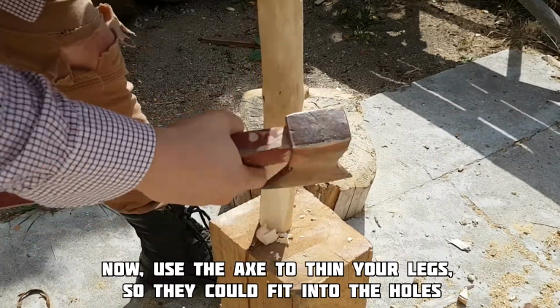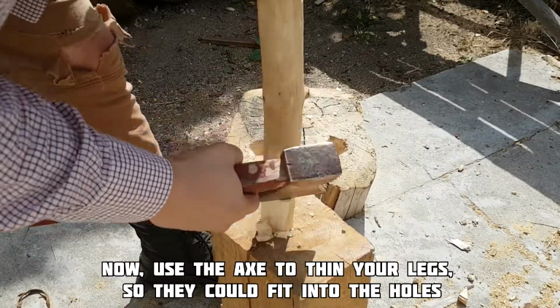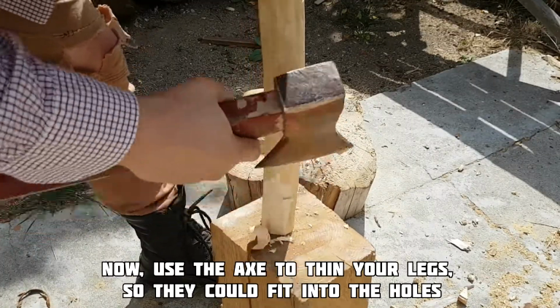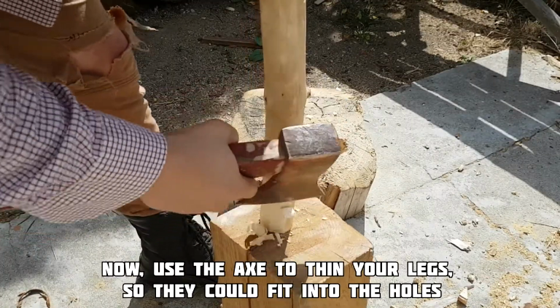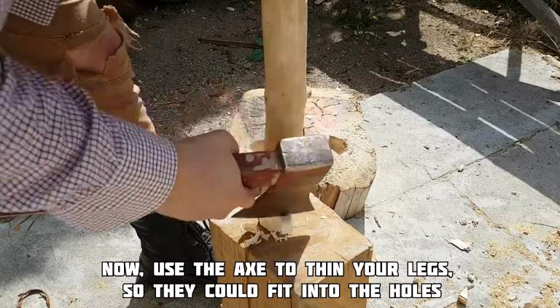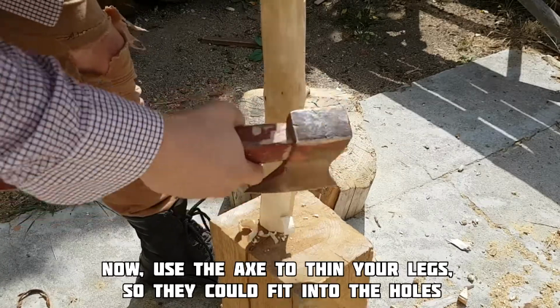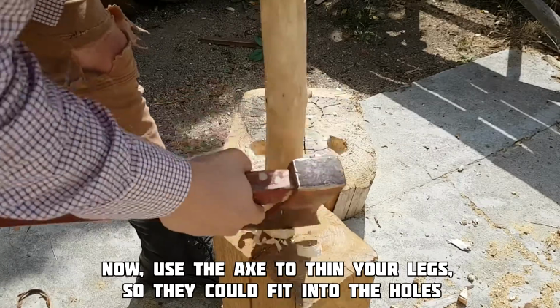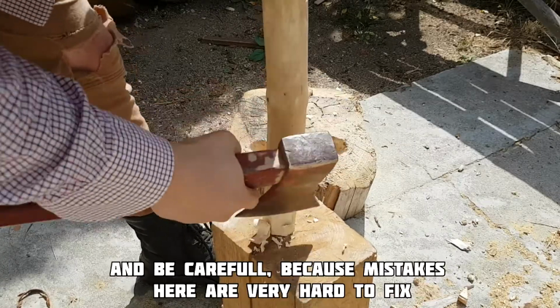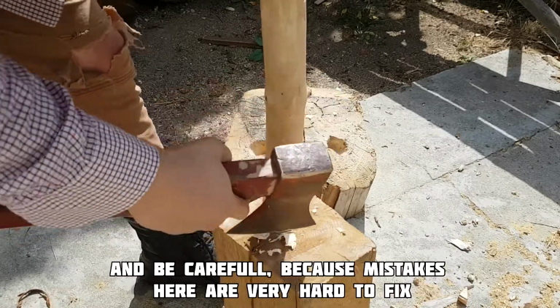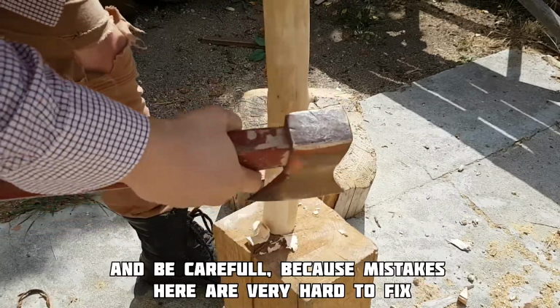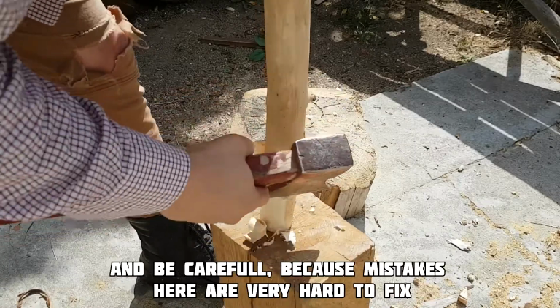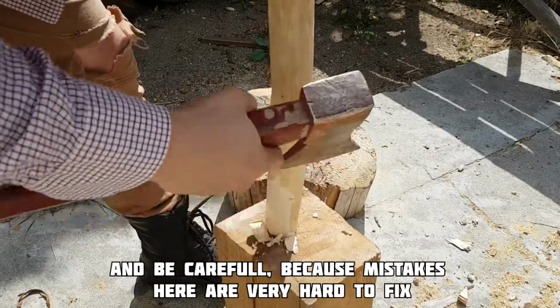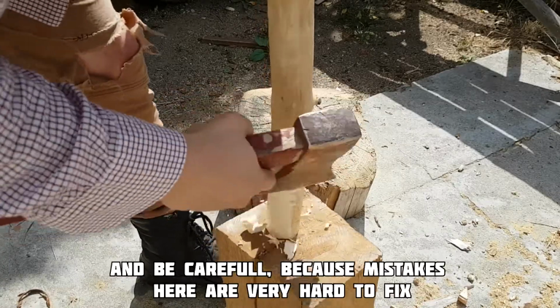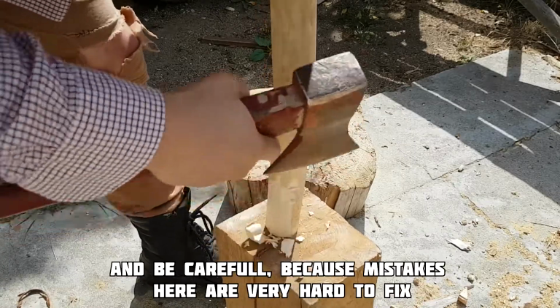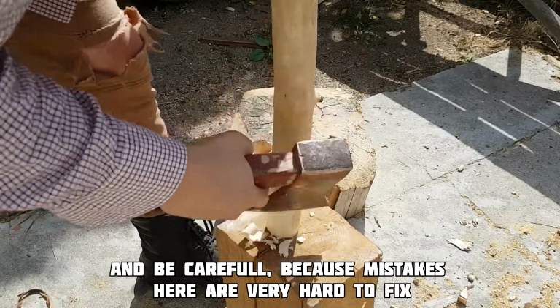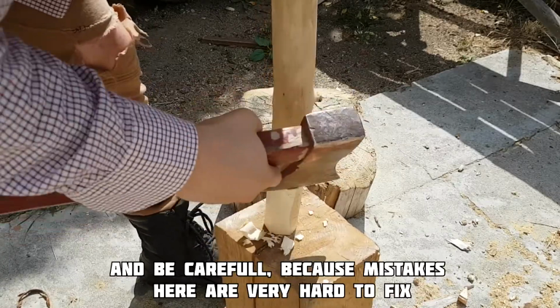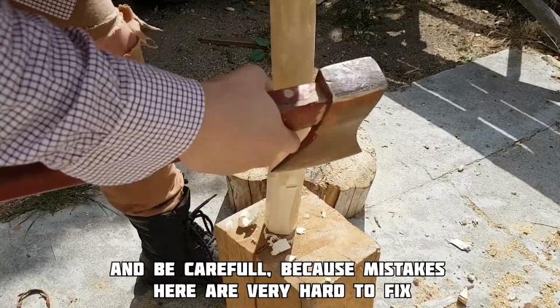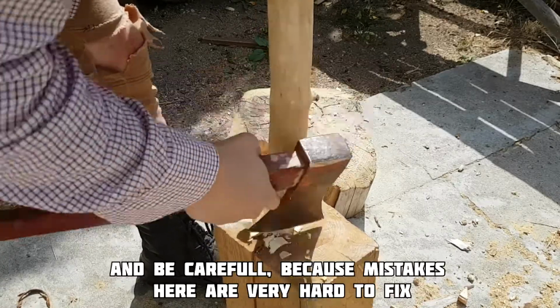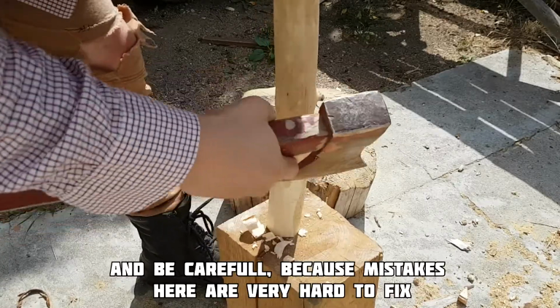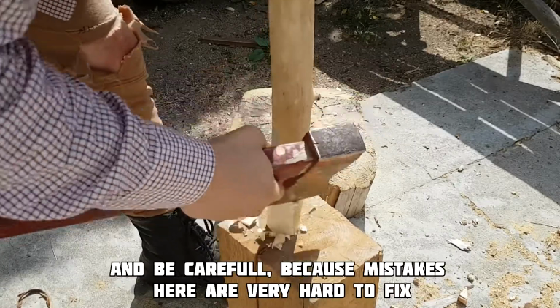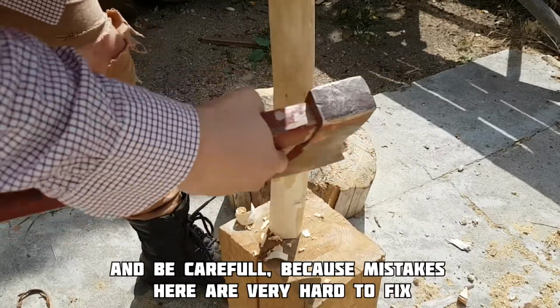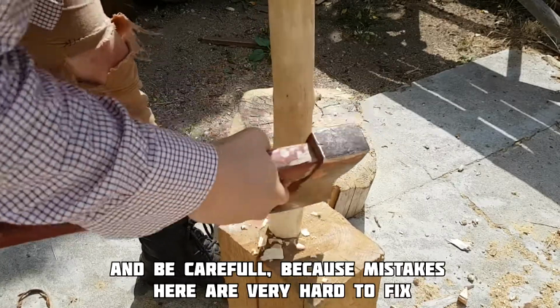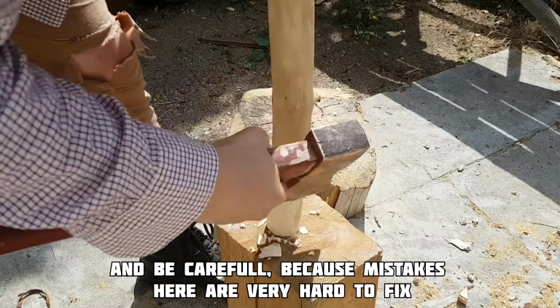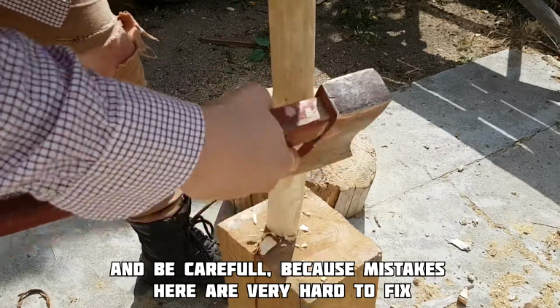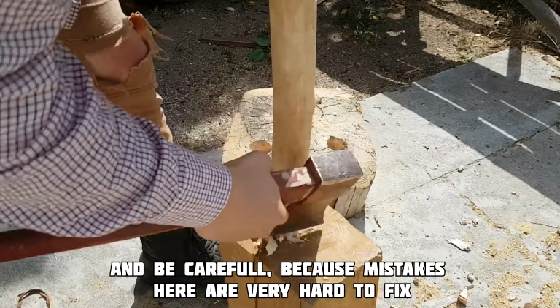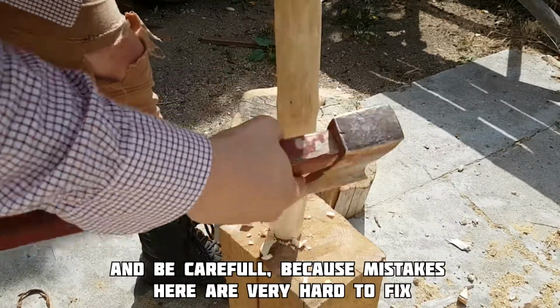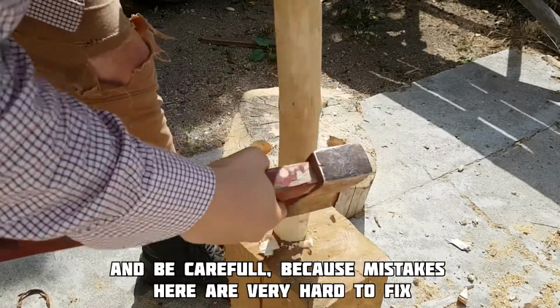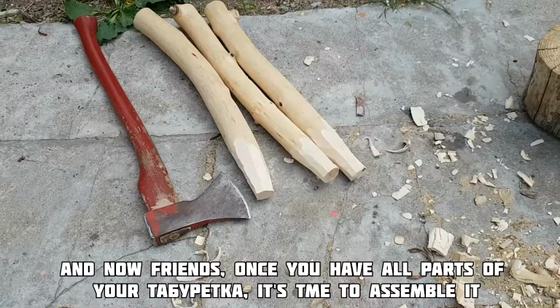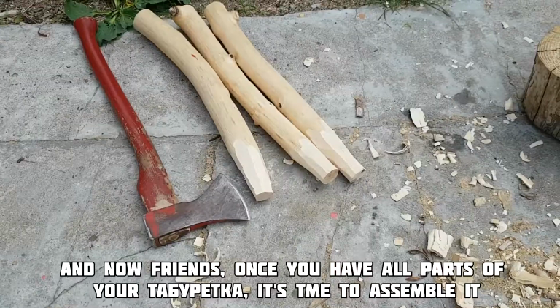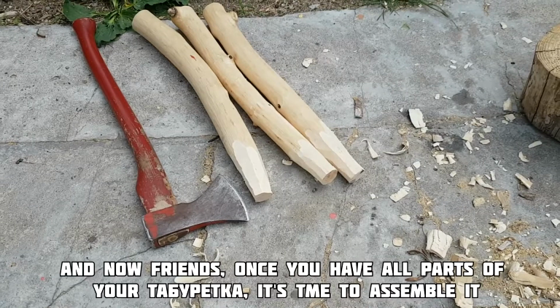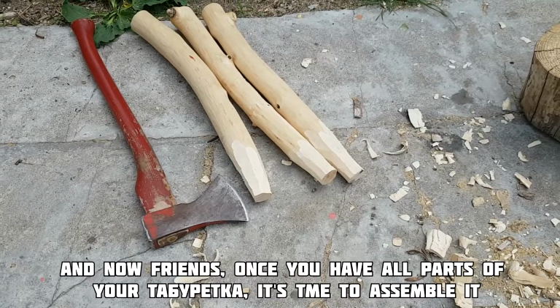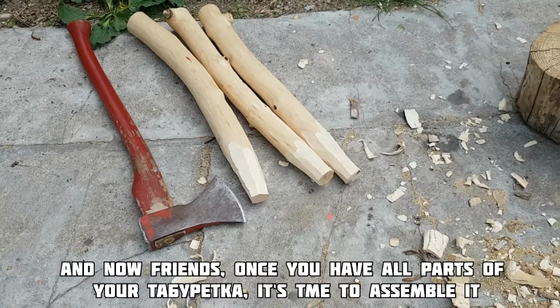And now use the axe to thin your legs so they could fit into the holes. Be careful, because mistakes here are very hard to fix.